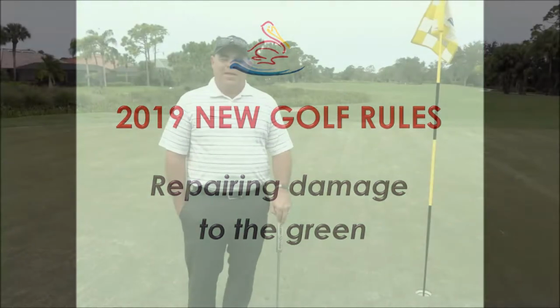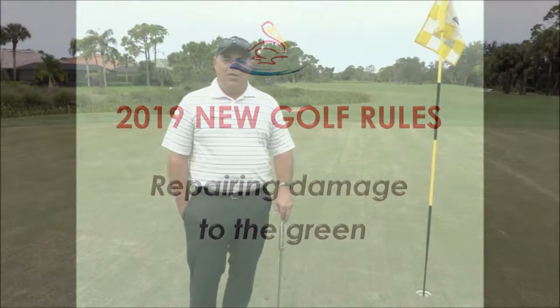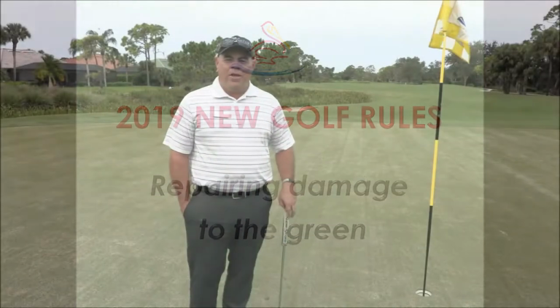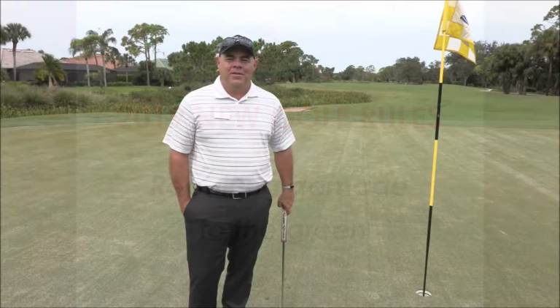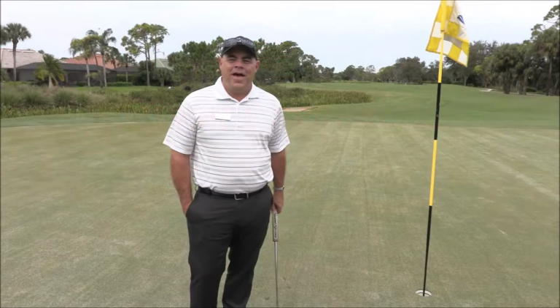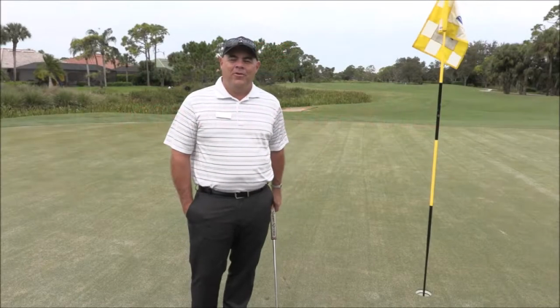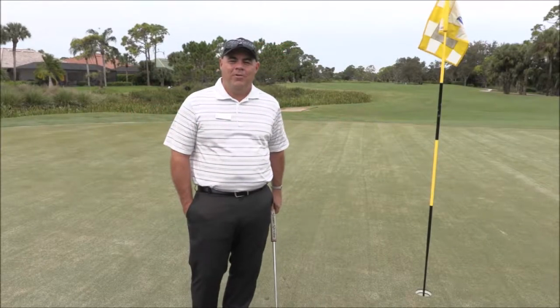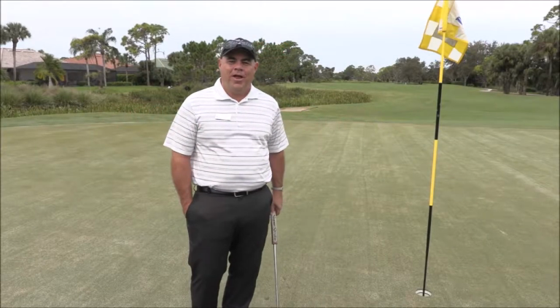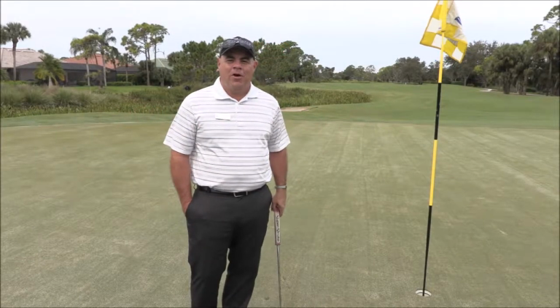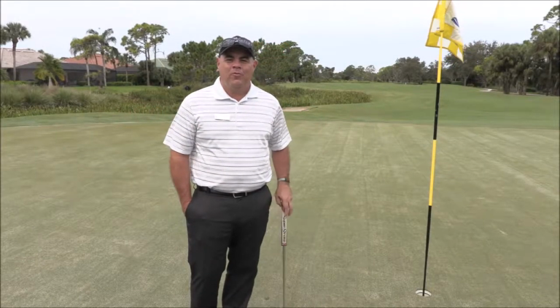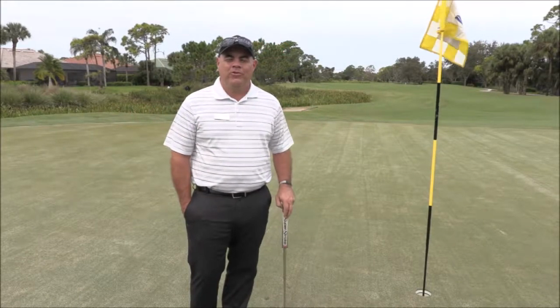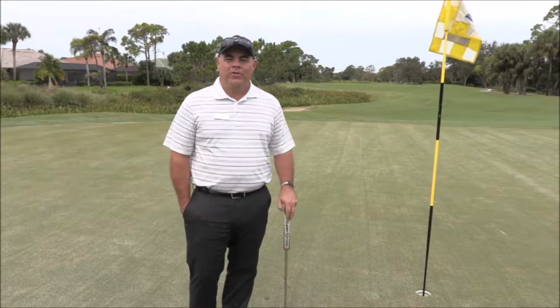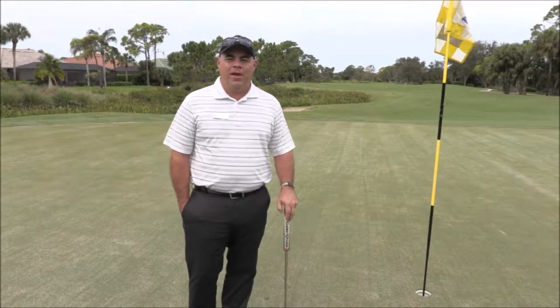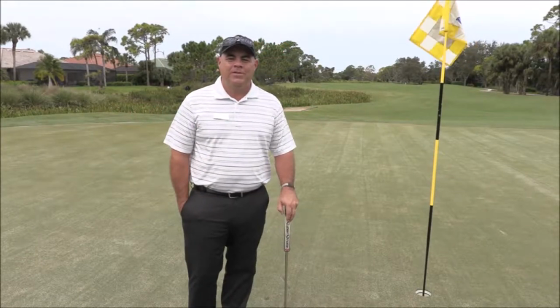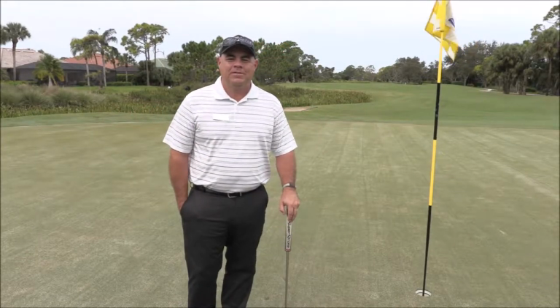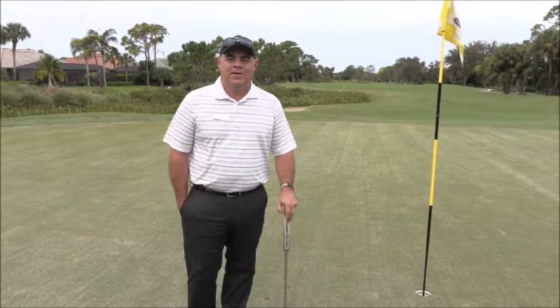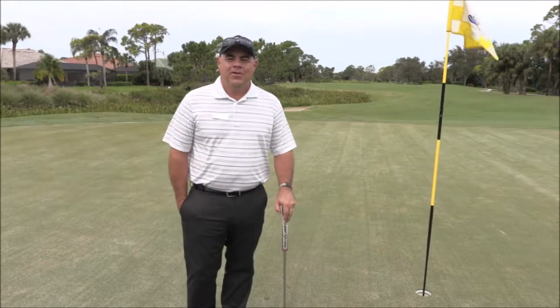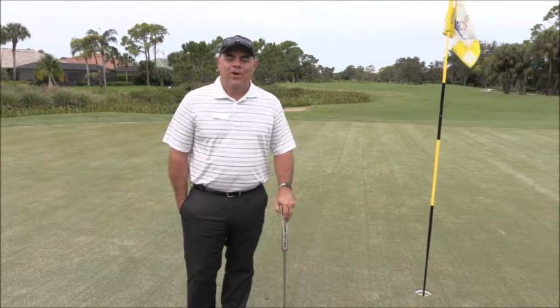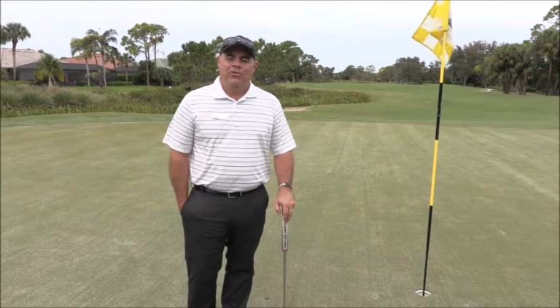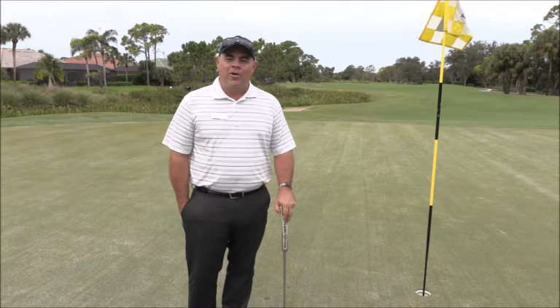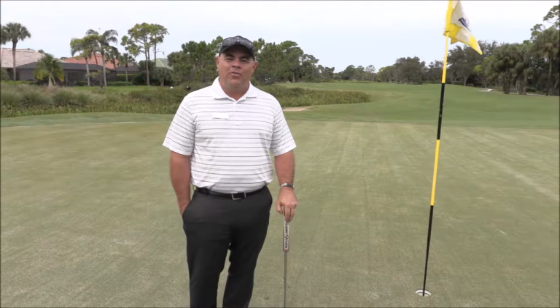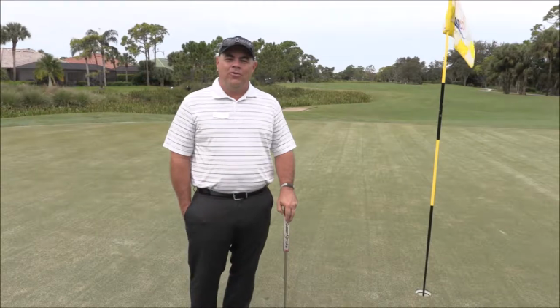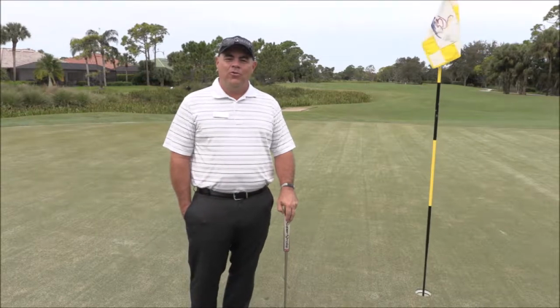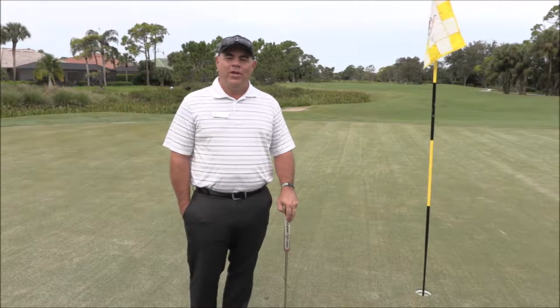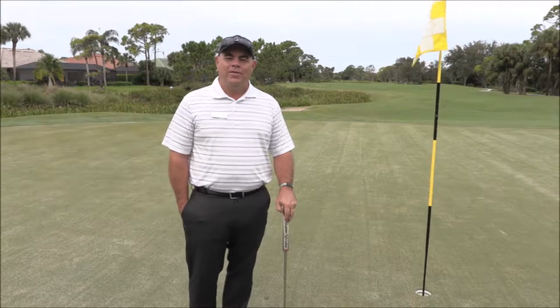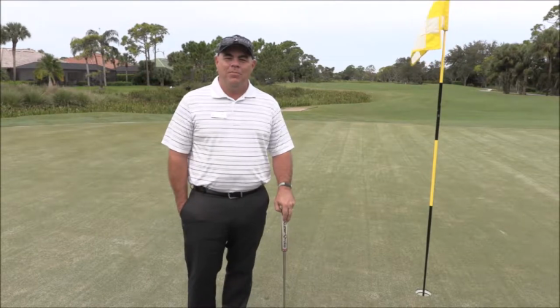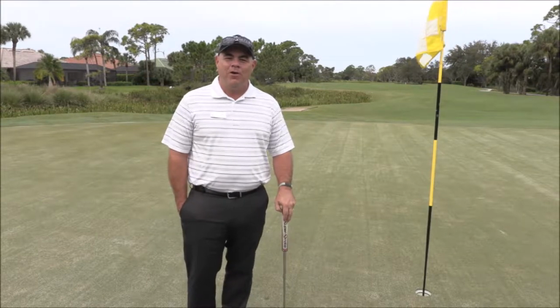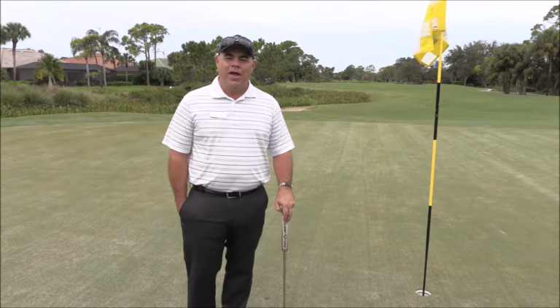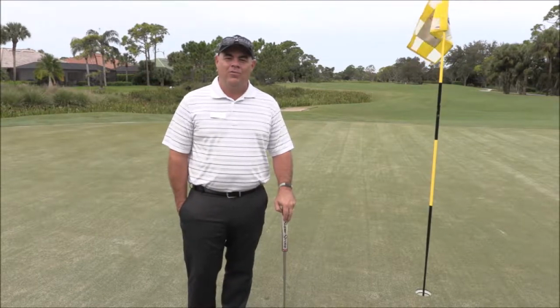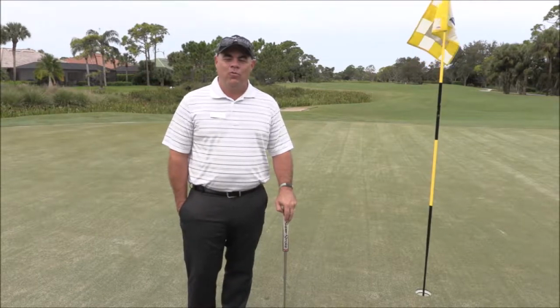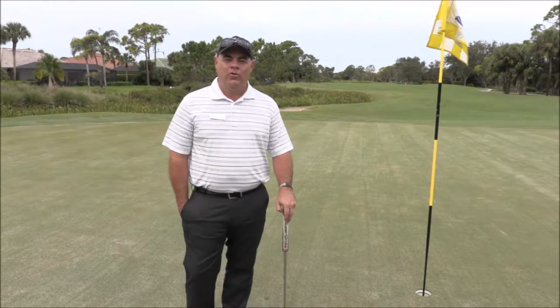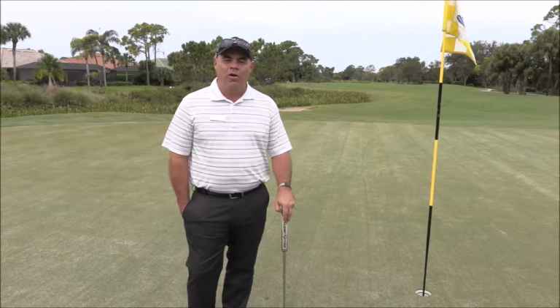Hello Pelican Sound. I'm your head golf professional Tim Harris. We're here to talk about the new 2019 modernized rules of golf.